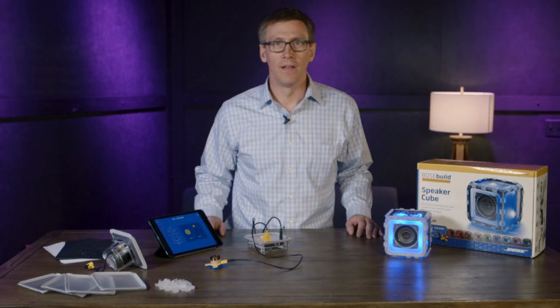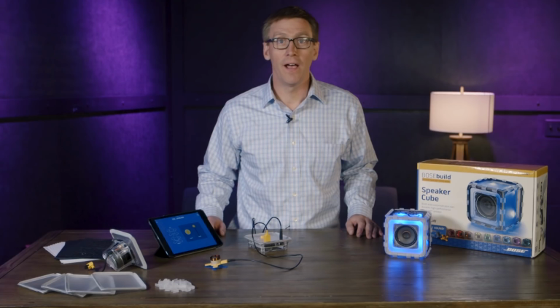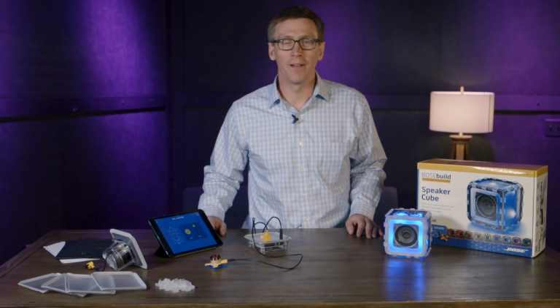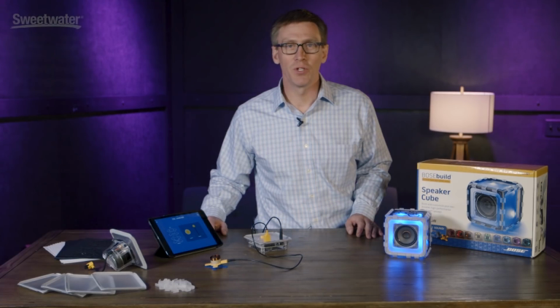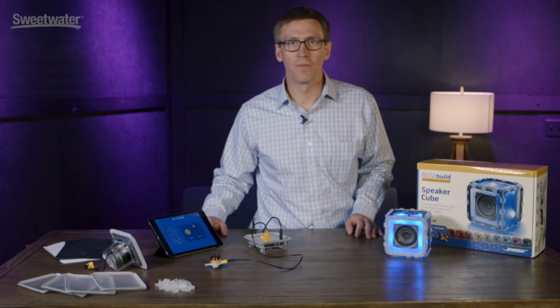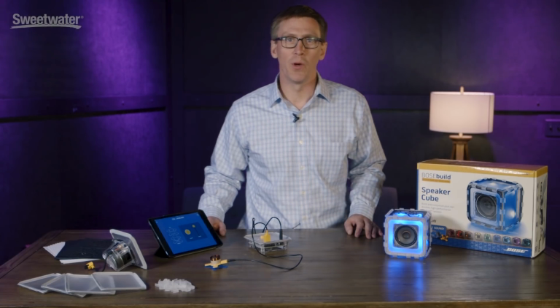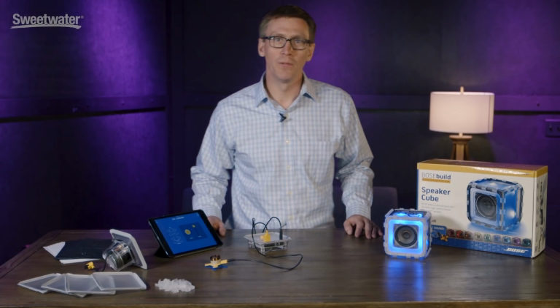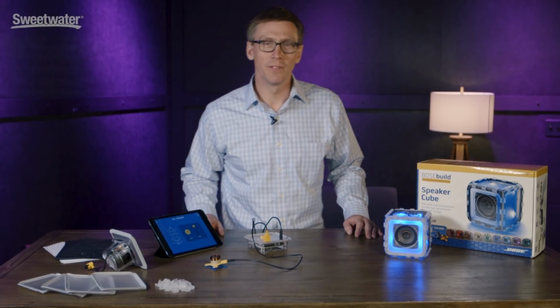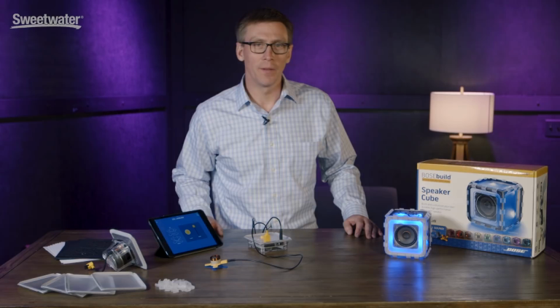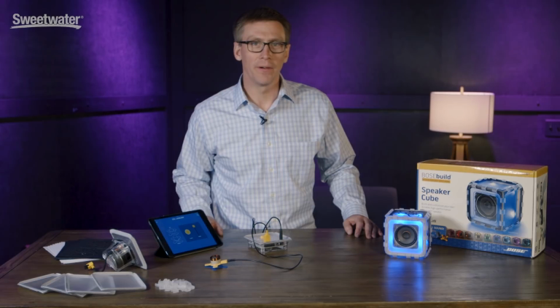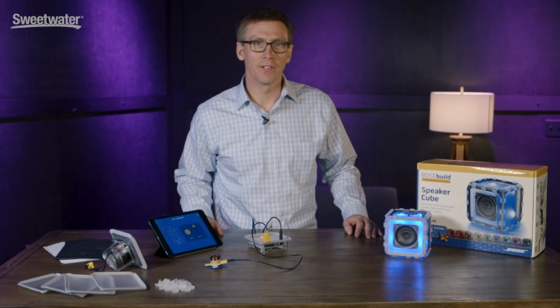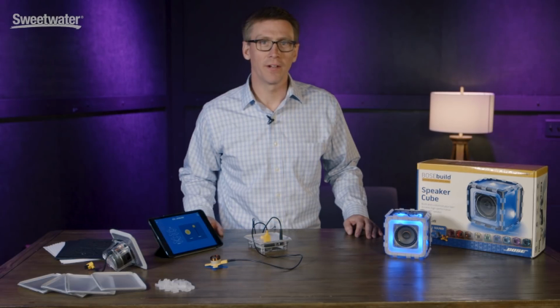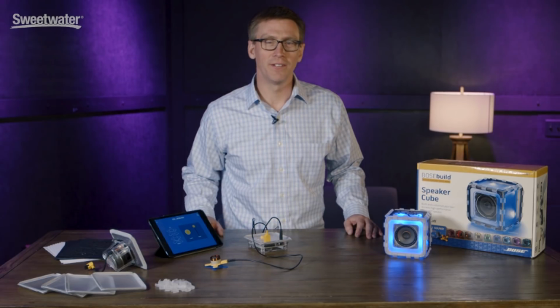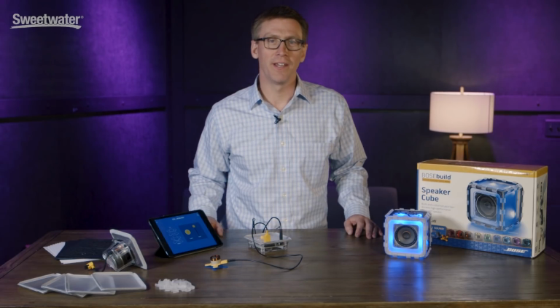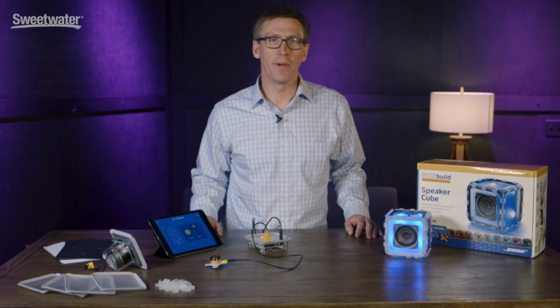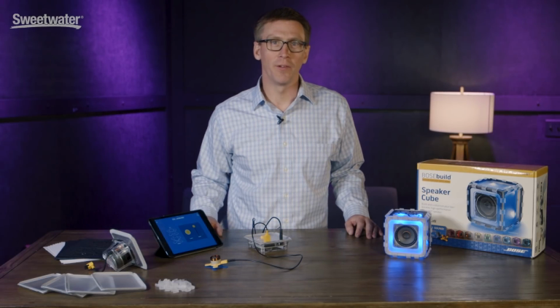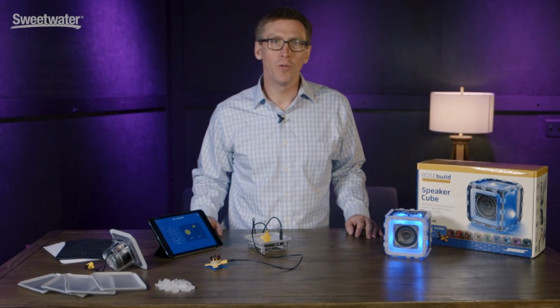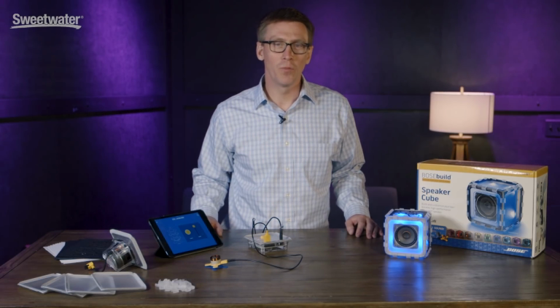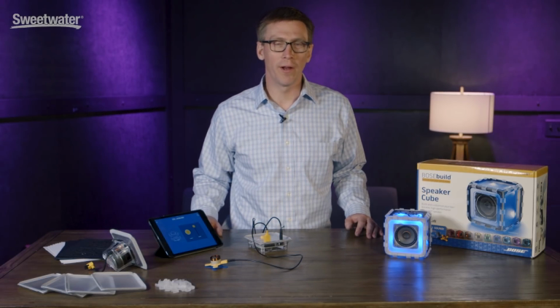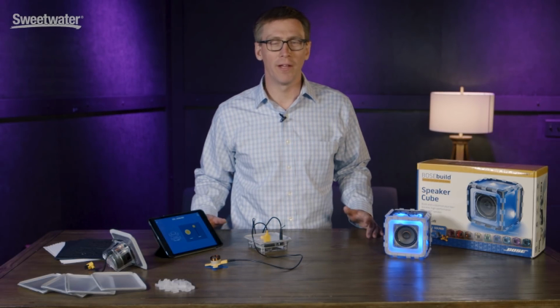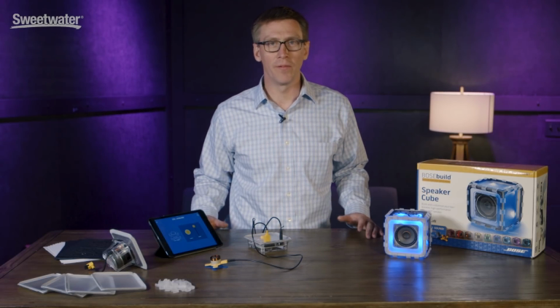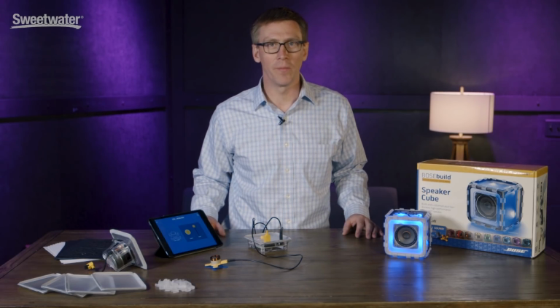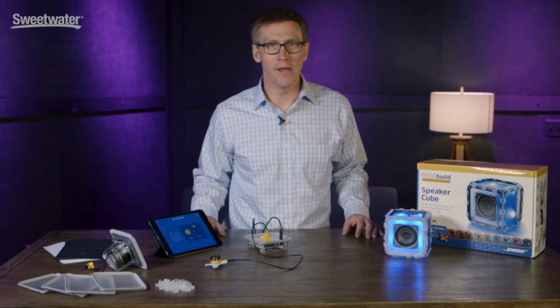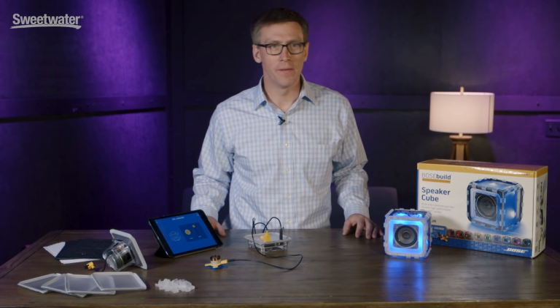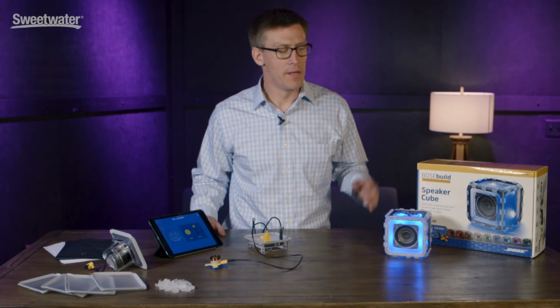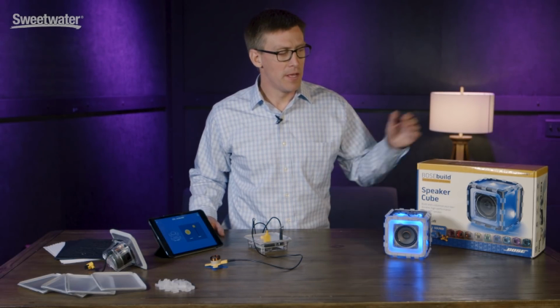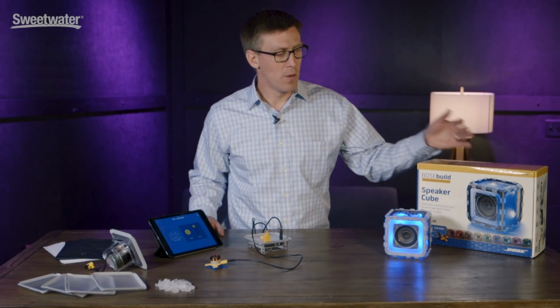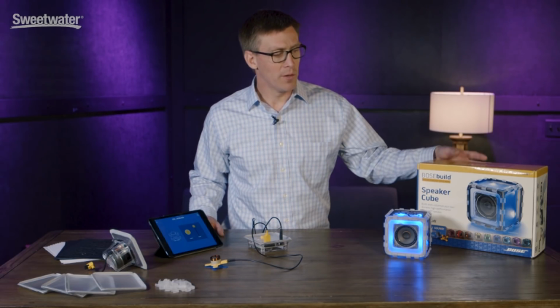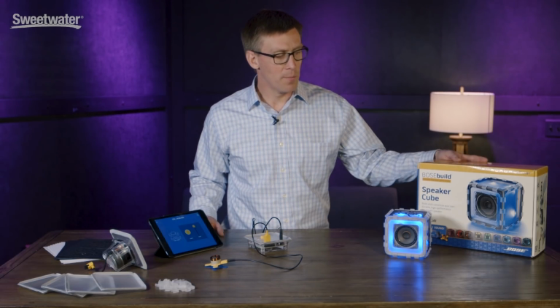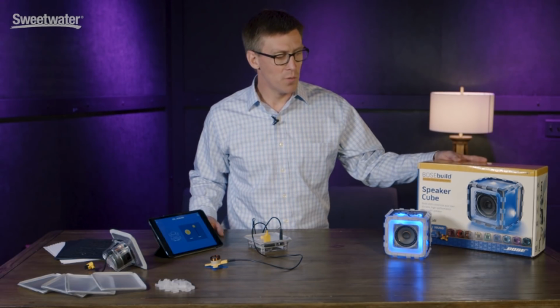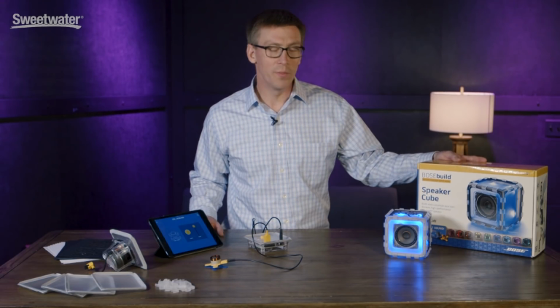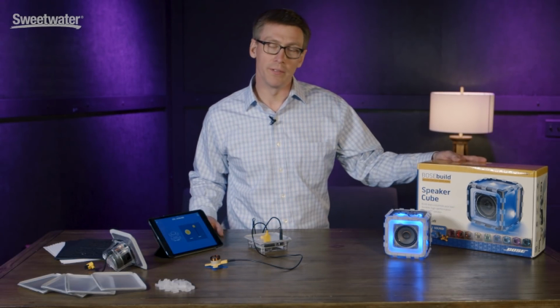Hi, I'm Joe from Bose. I'm here to talk to you today about a new product line we have coming out. We call it Bose Build.